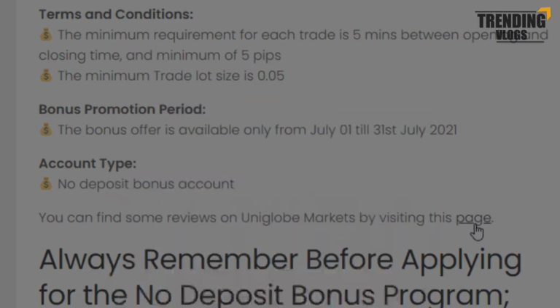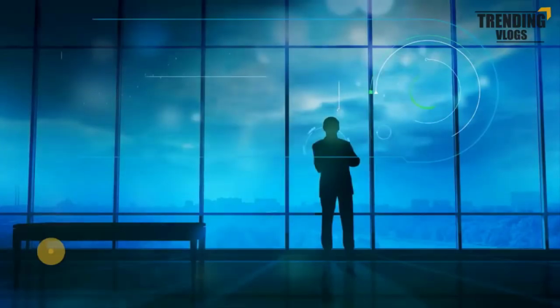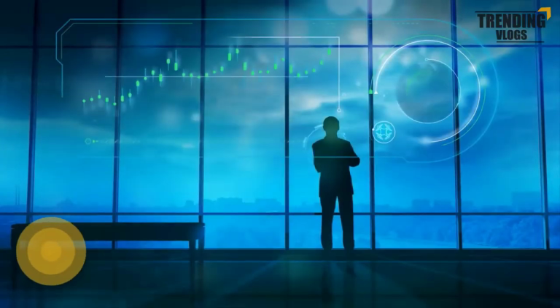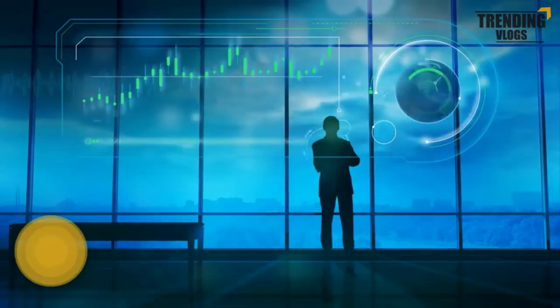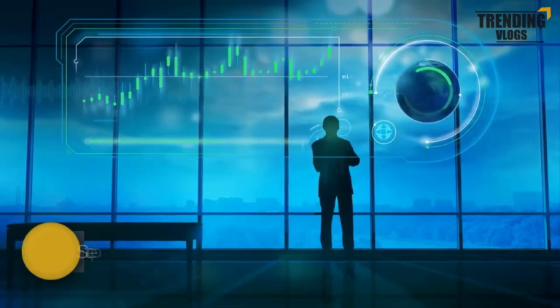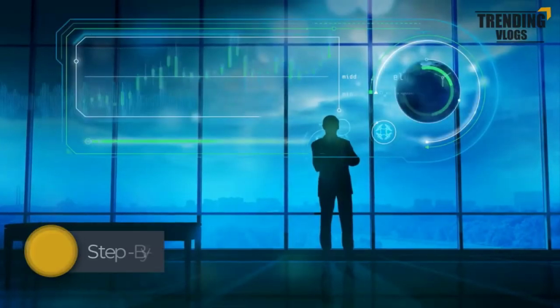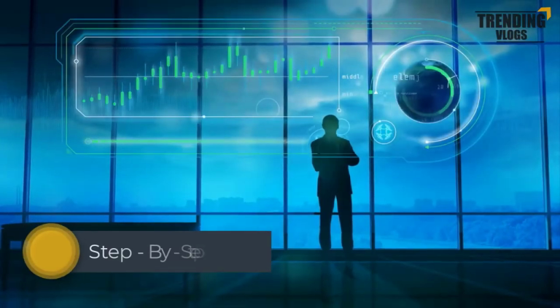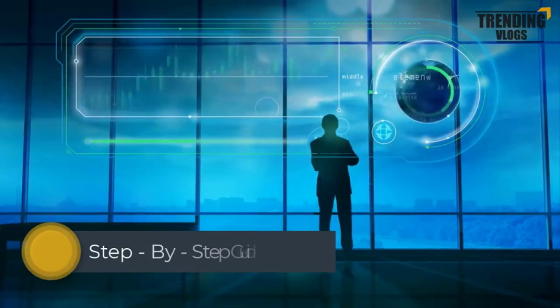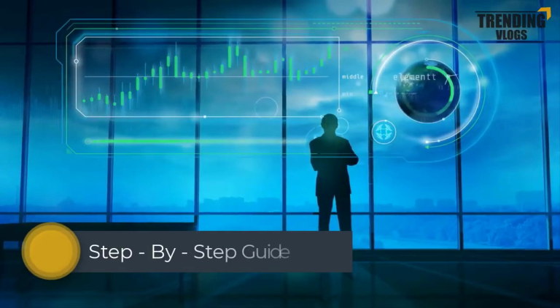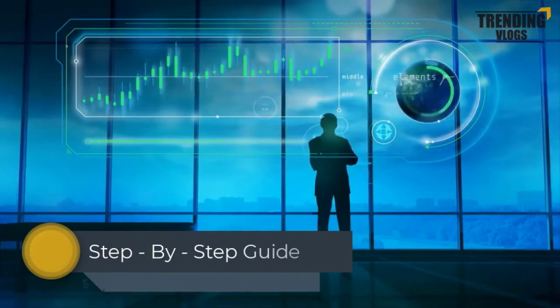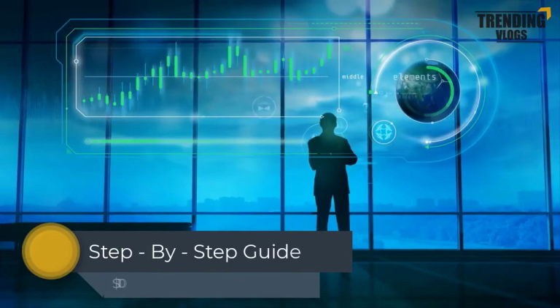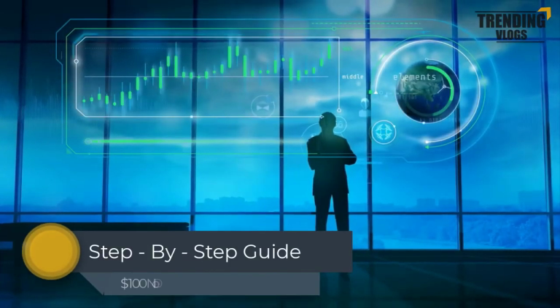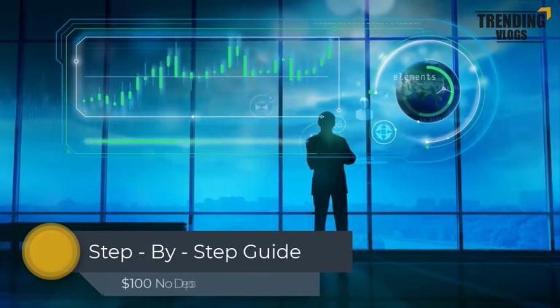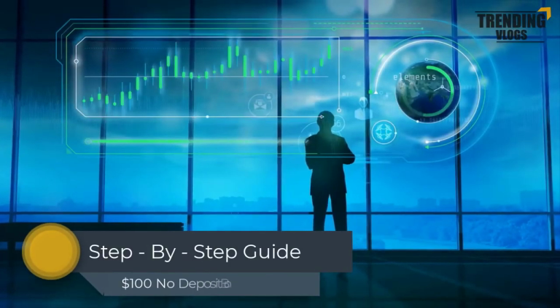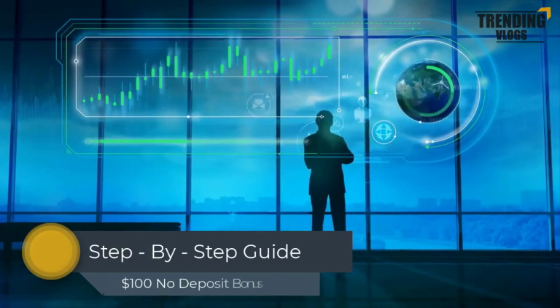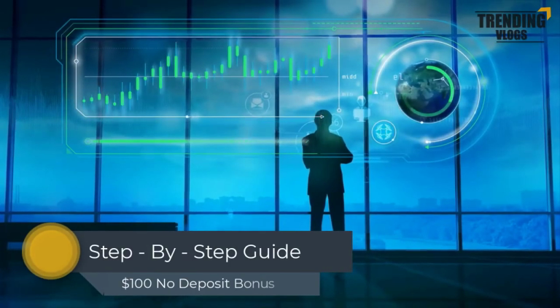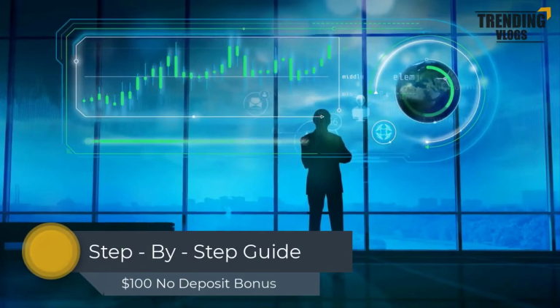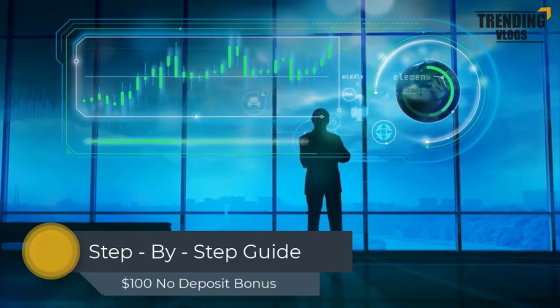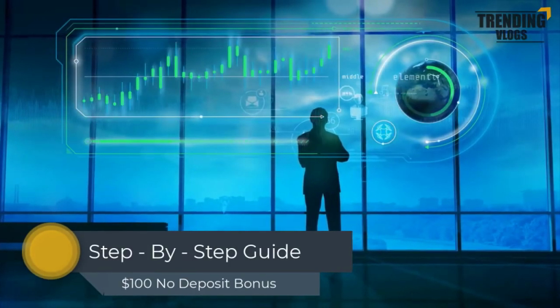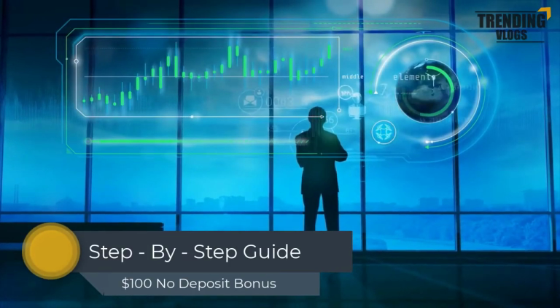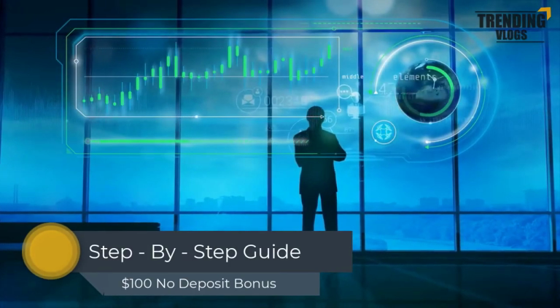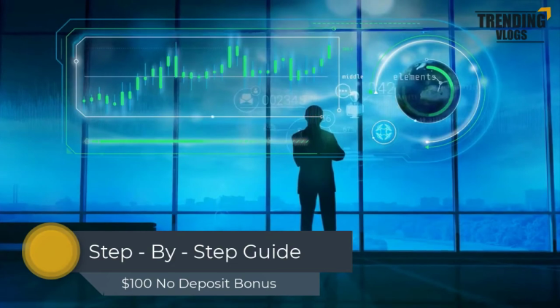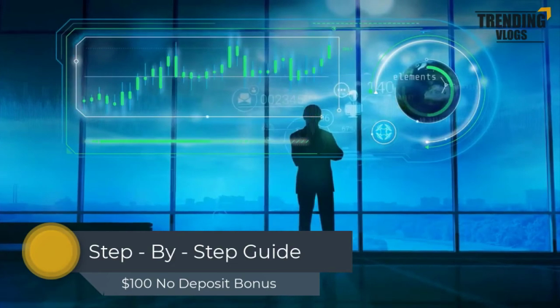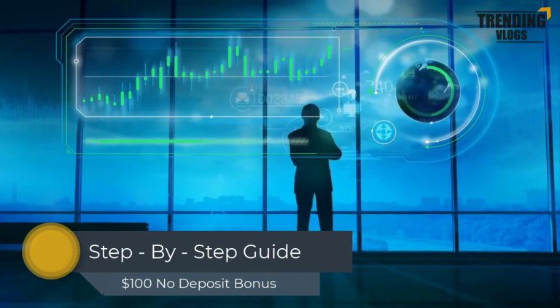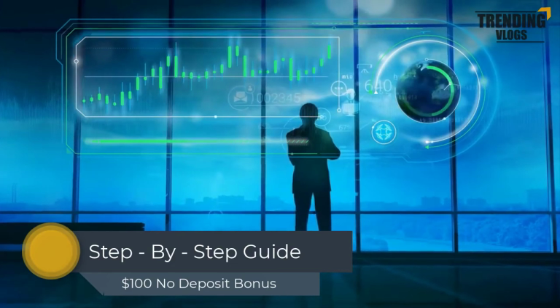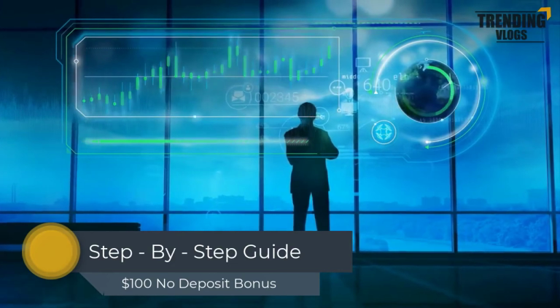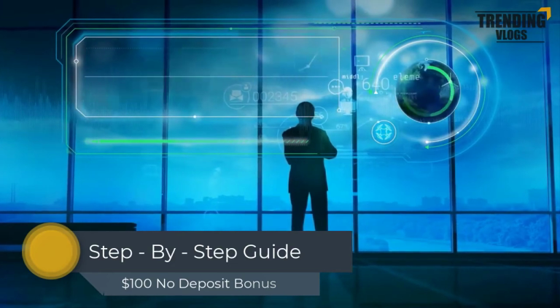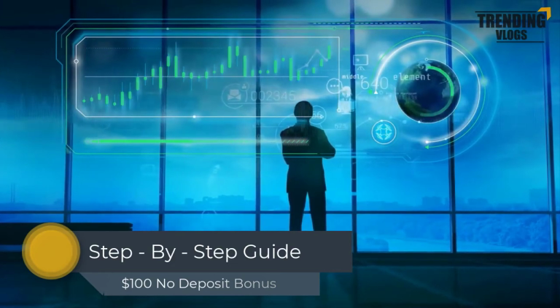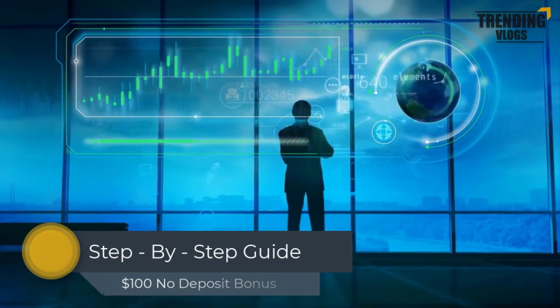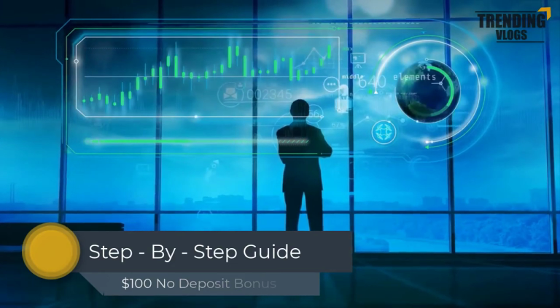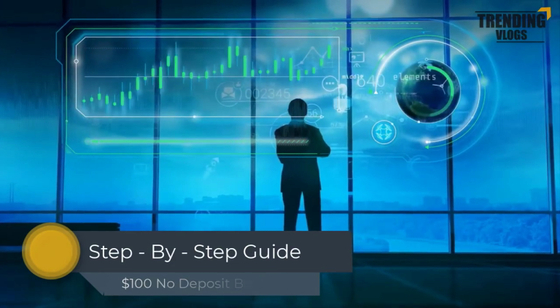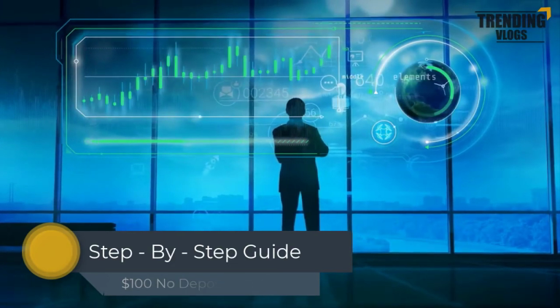Now it's time to go through the step-by-step guide for getting the no deposit bonus given by Uniglobe Markets.